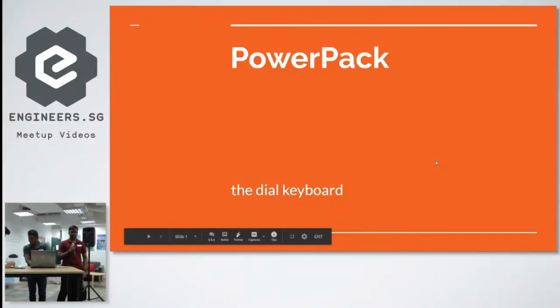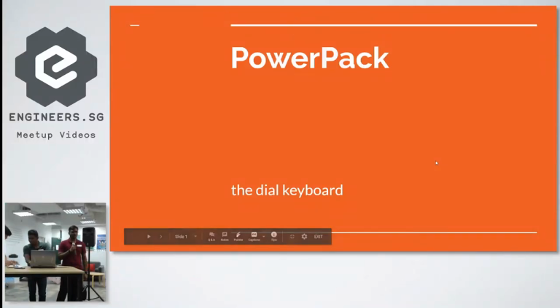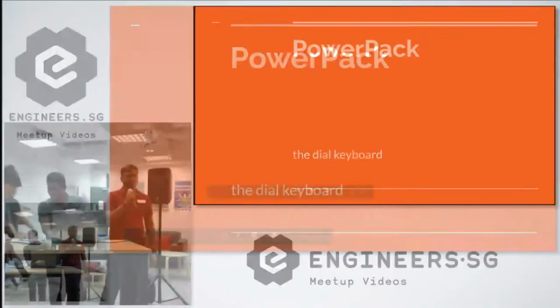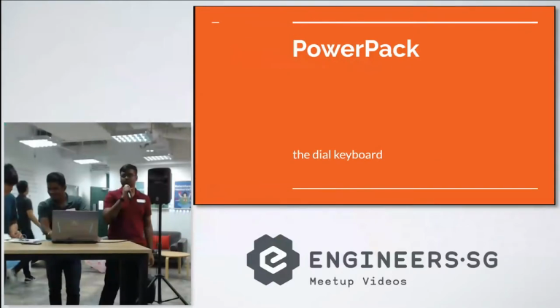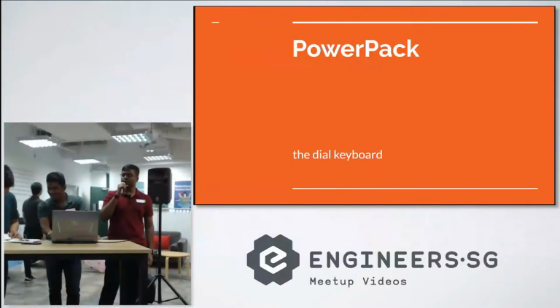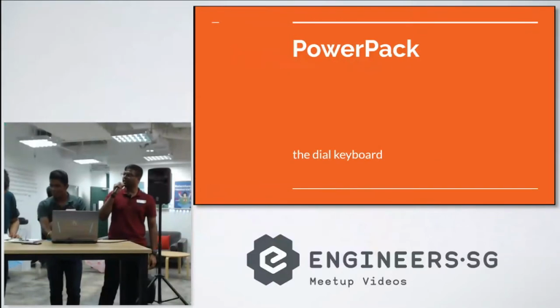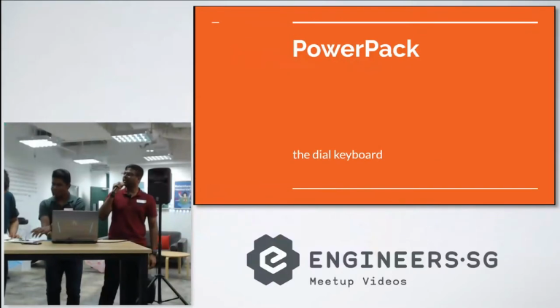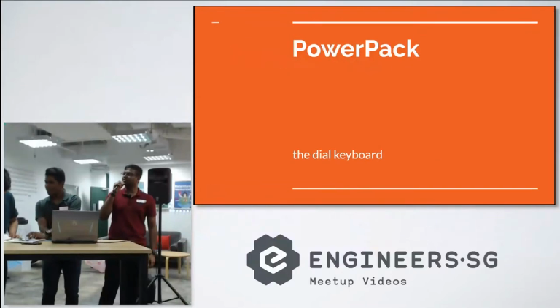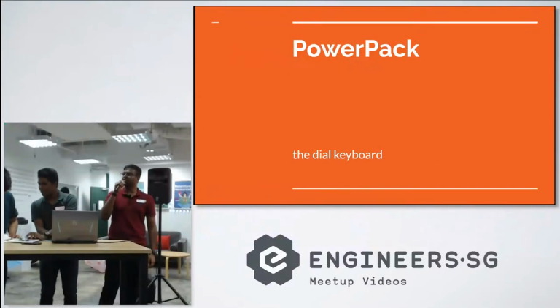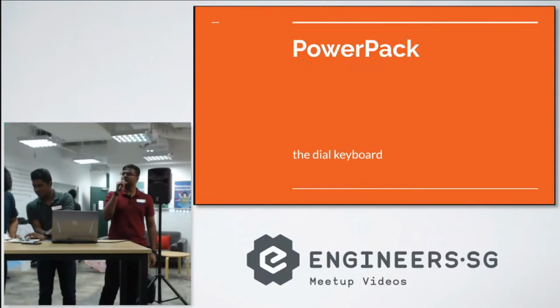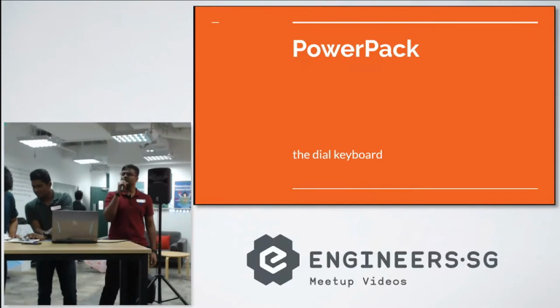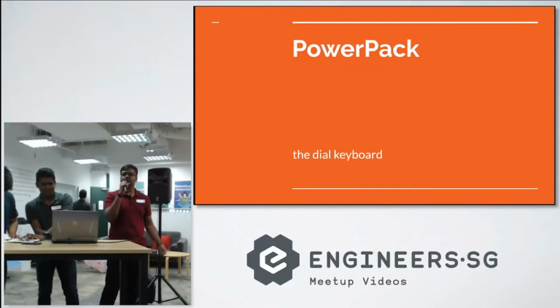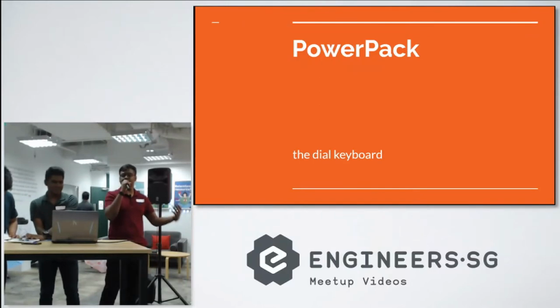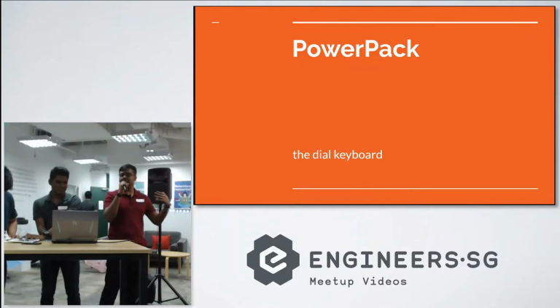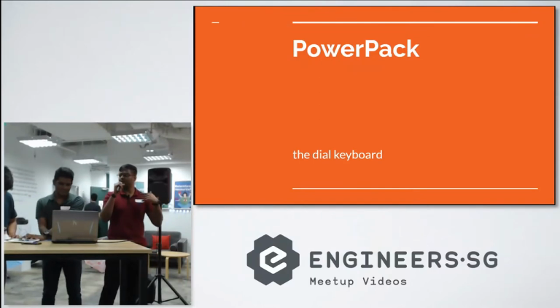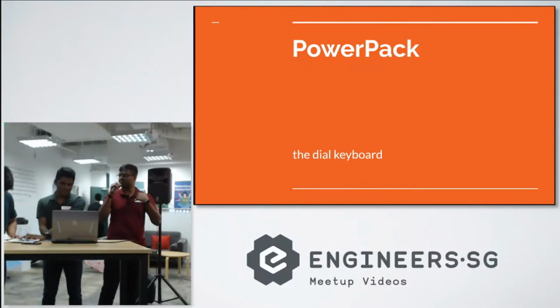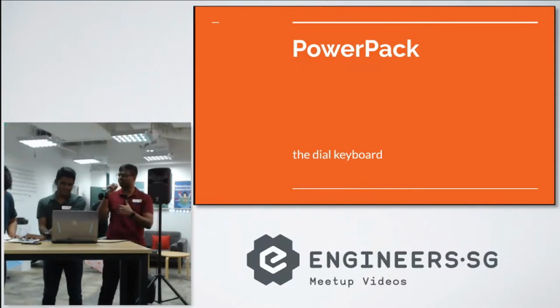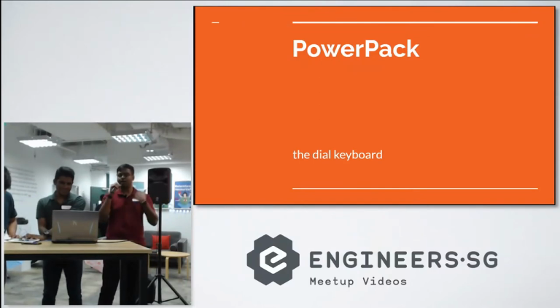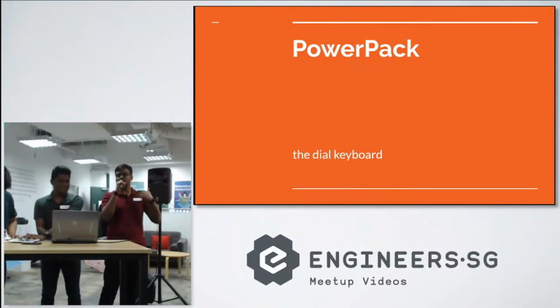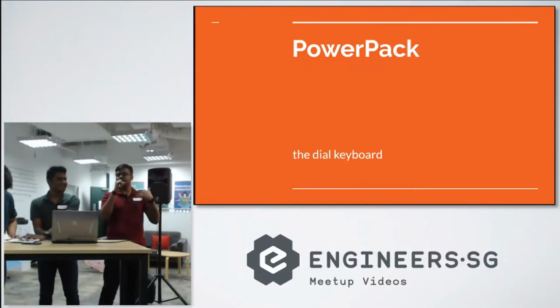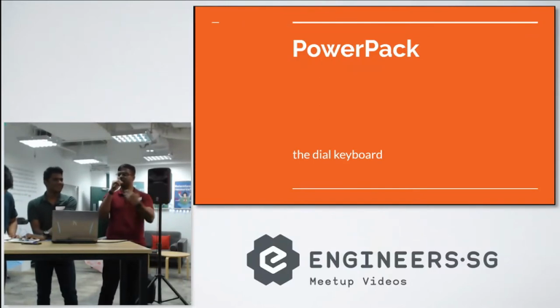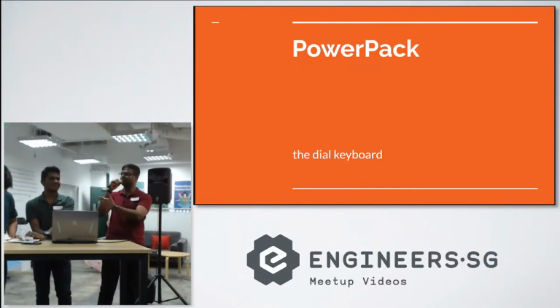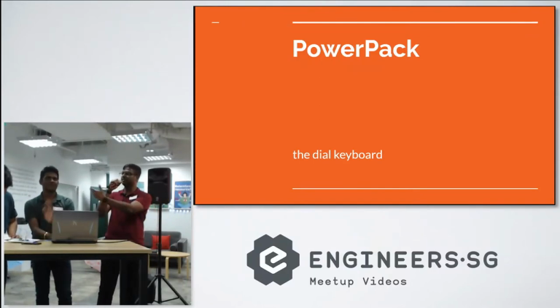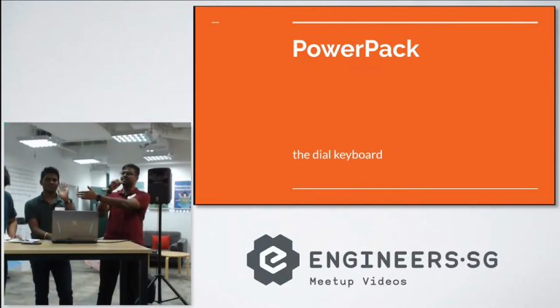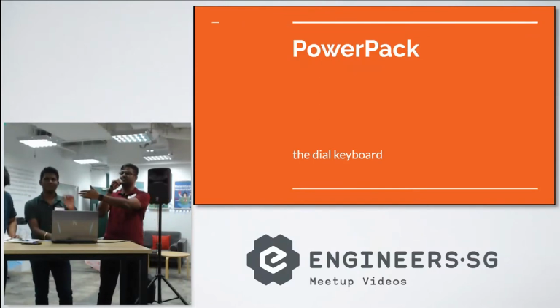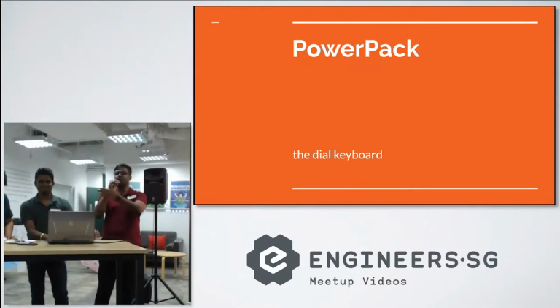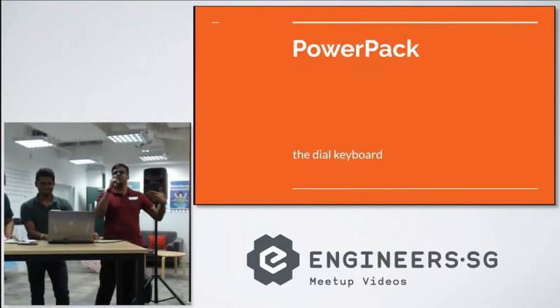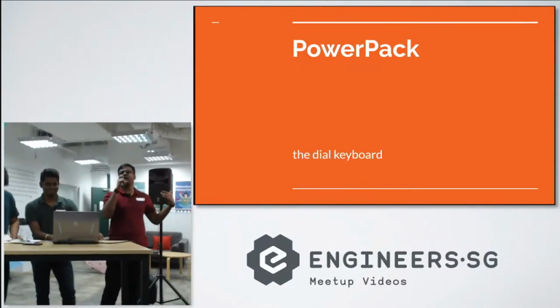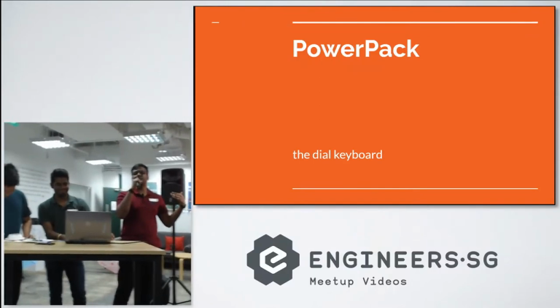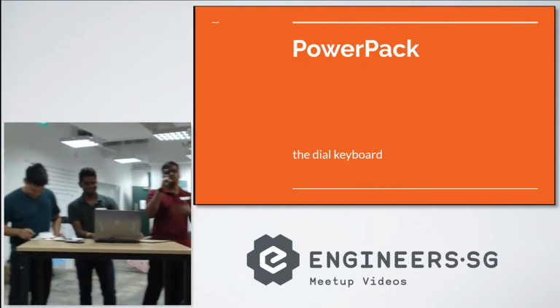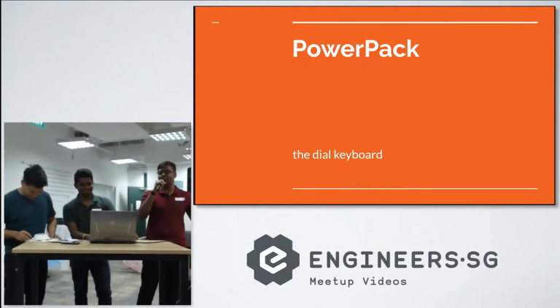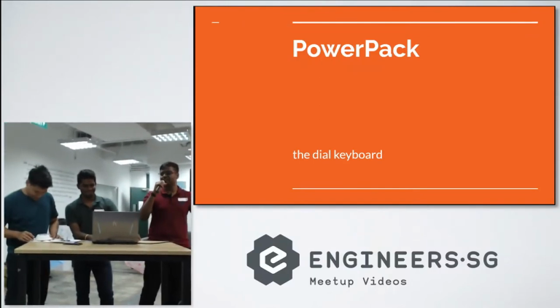Good evening ladies and gentlemen, let us present ourselves. I'm Siren. This is Siva and this is Azri. We are childhood friends.